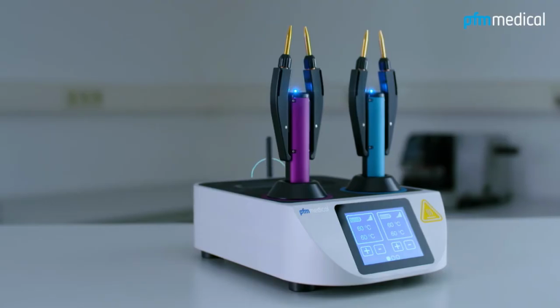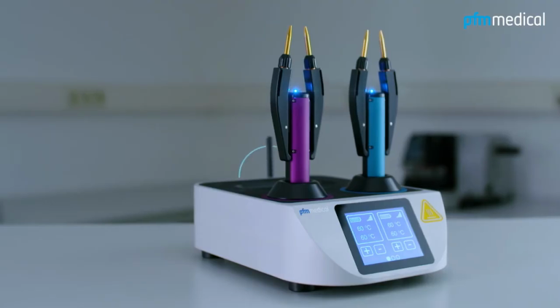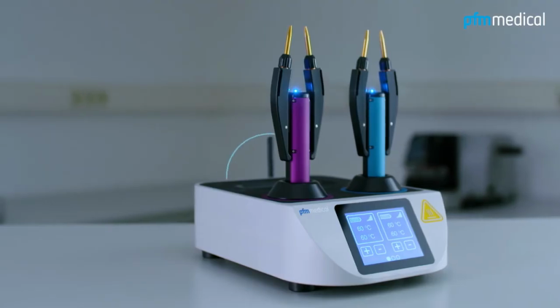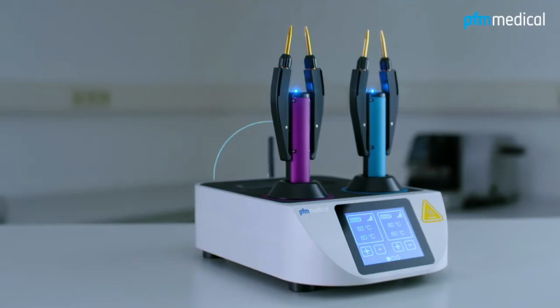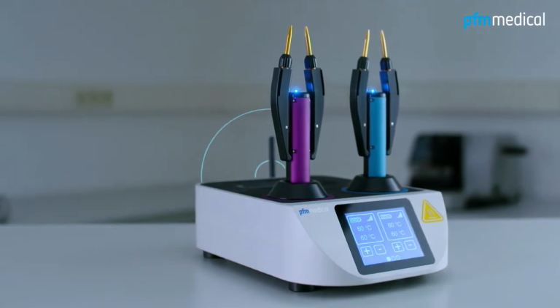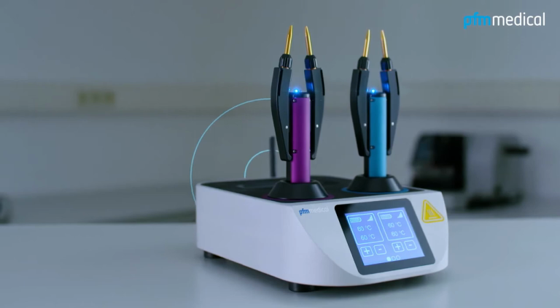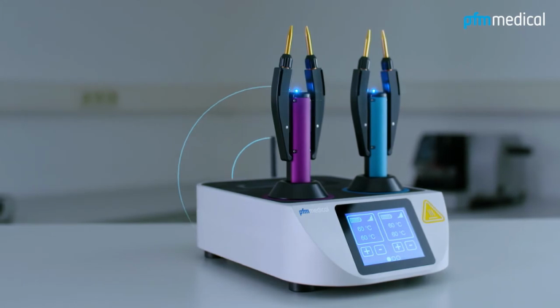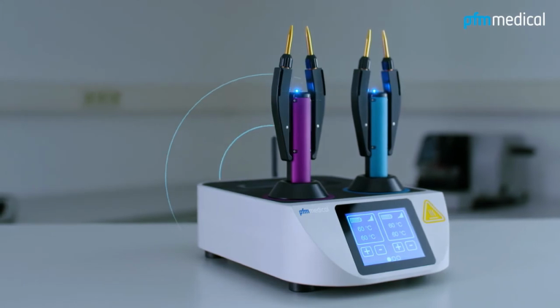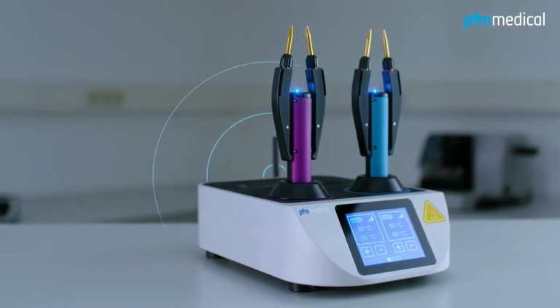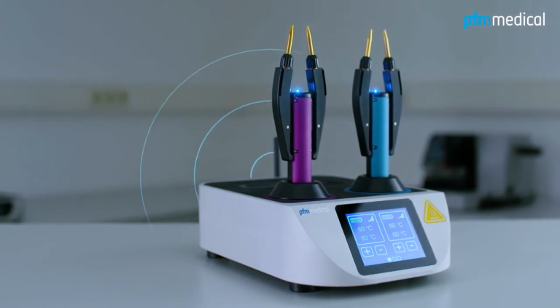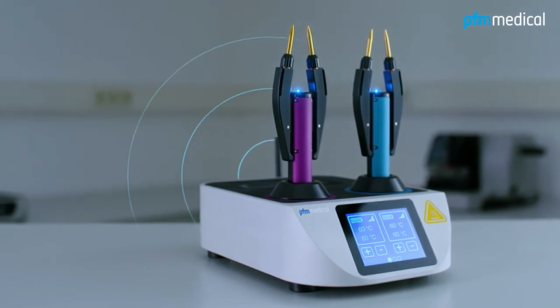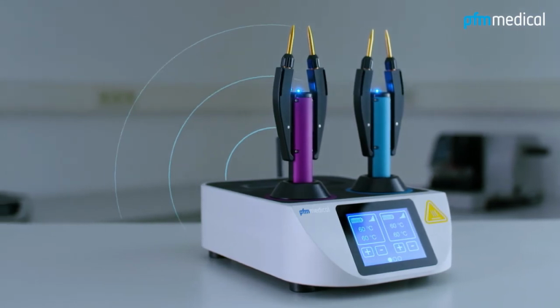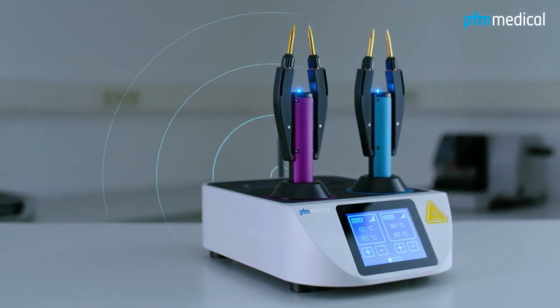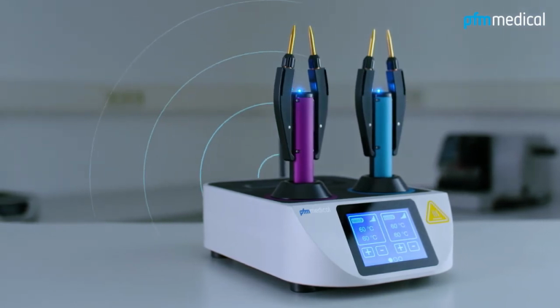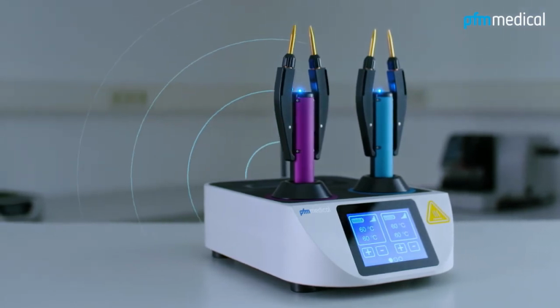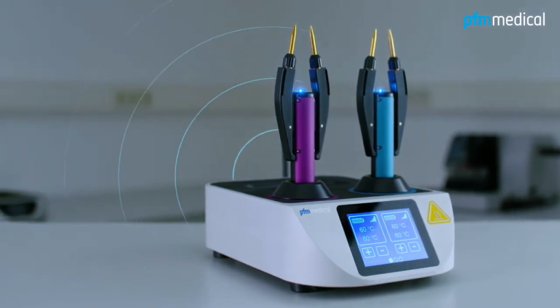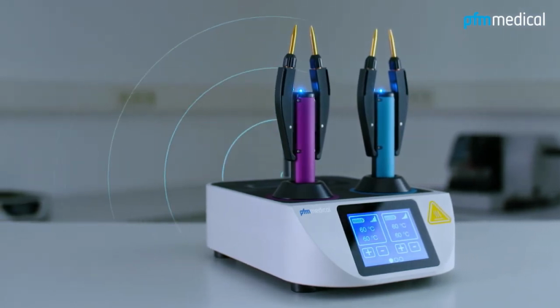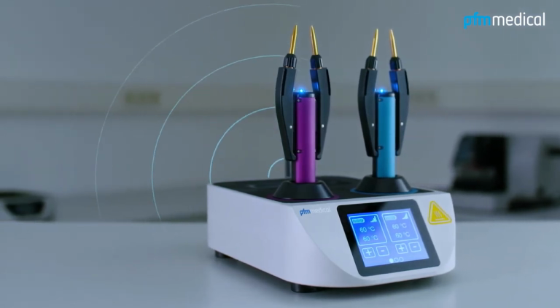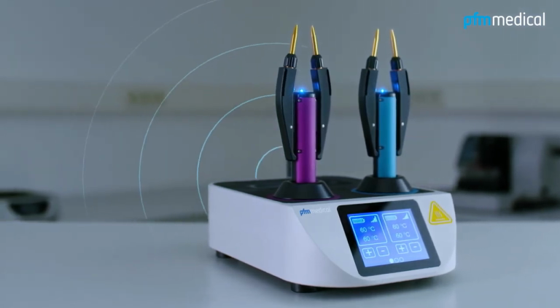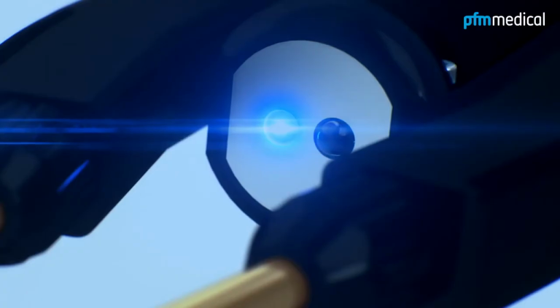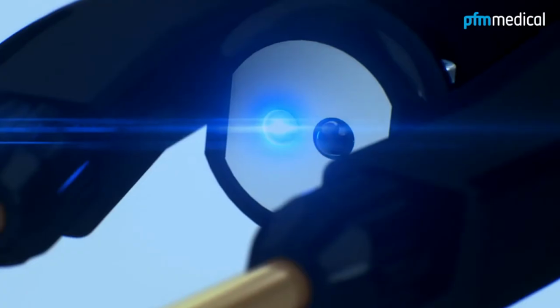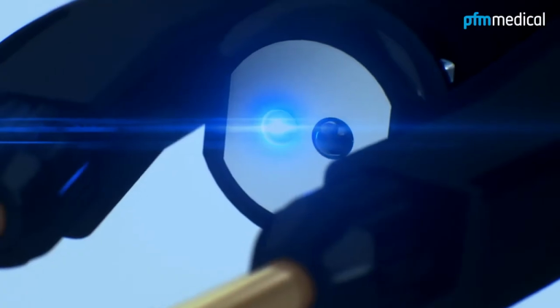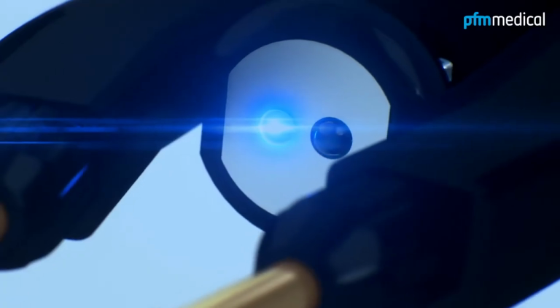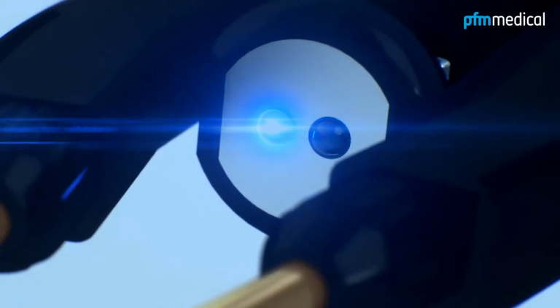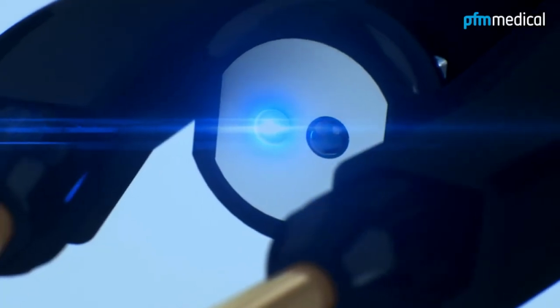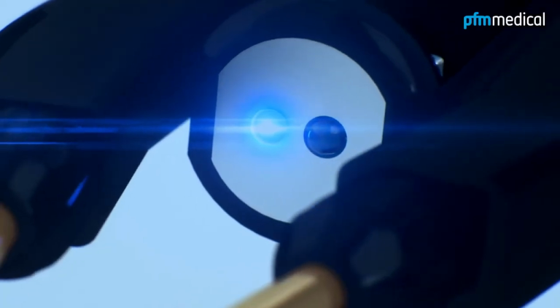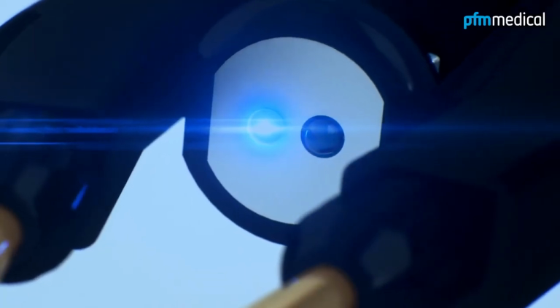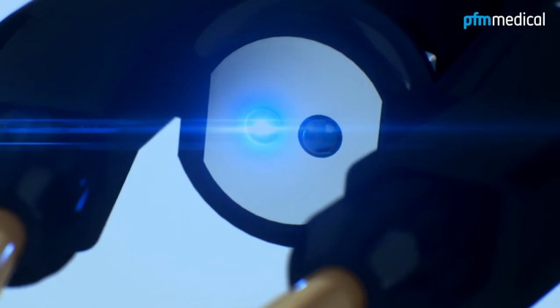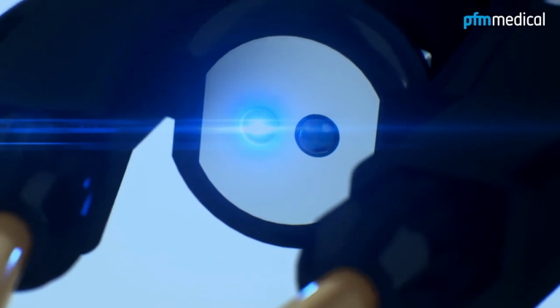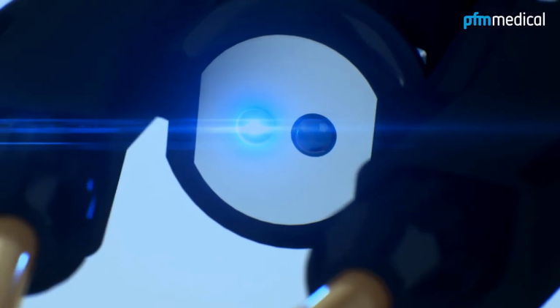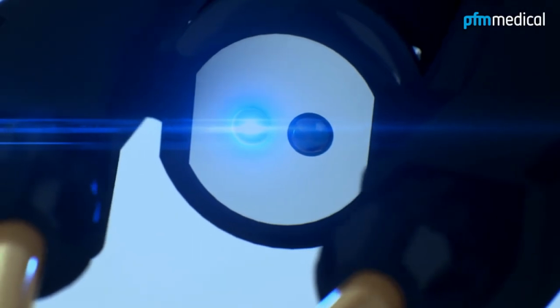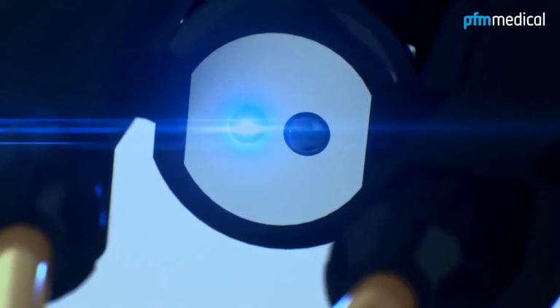The PFM Forceps EWF600 is controlled via a Bluetooth signal. The blue diode on the forceps indicates a stable connection.